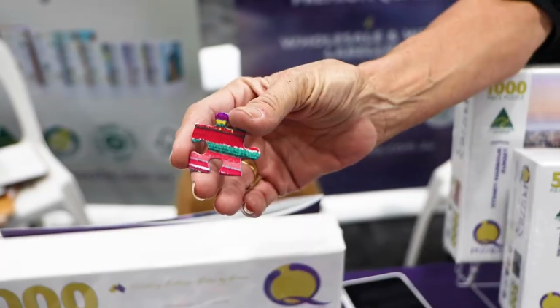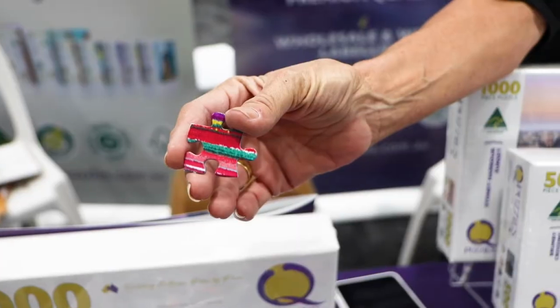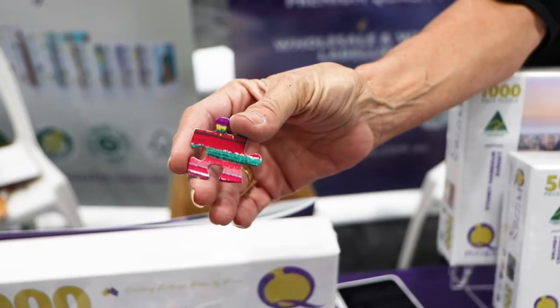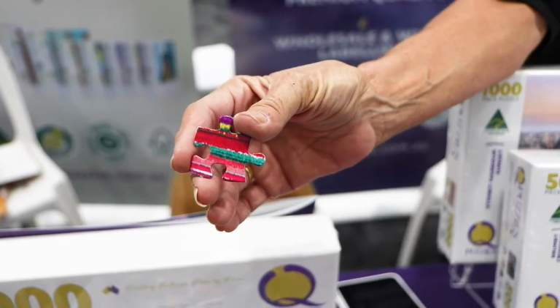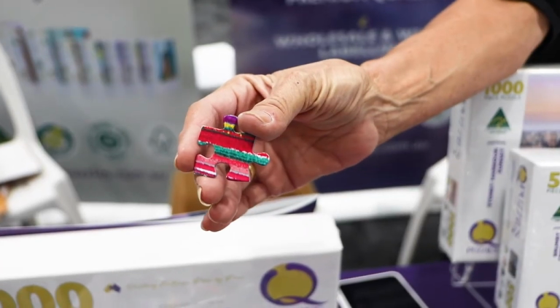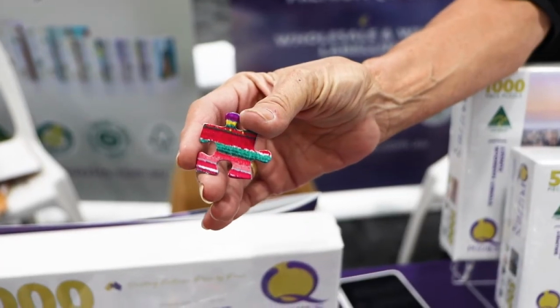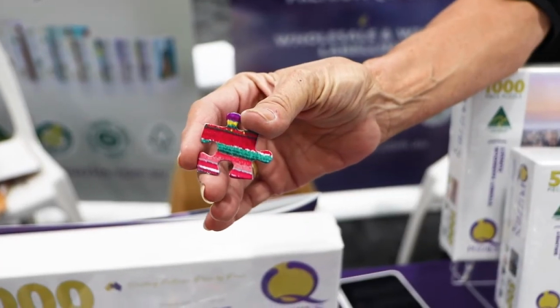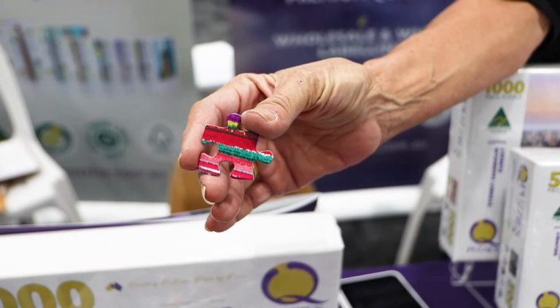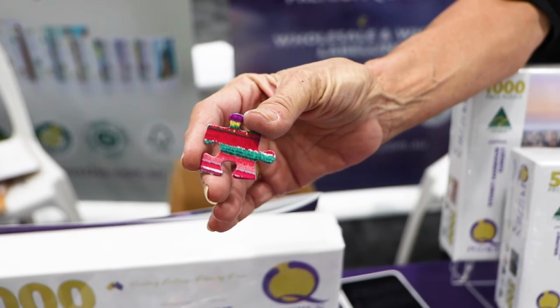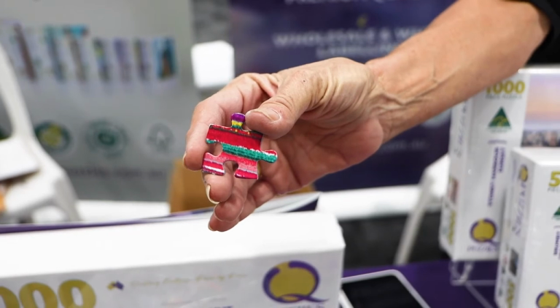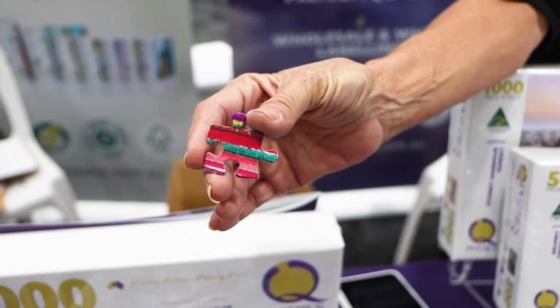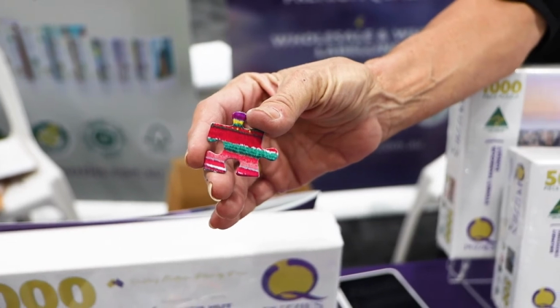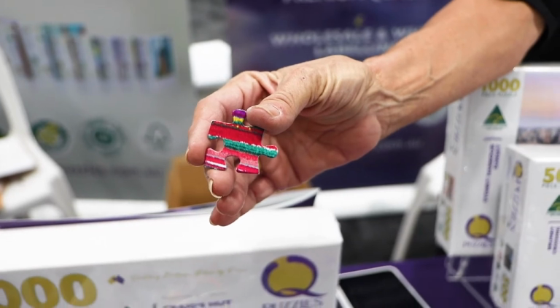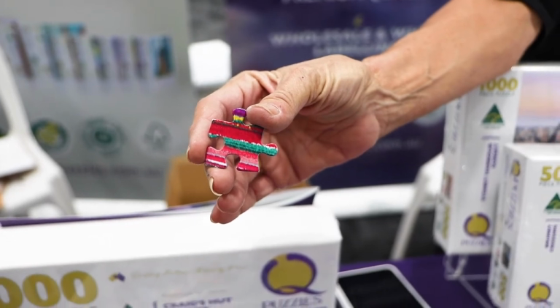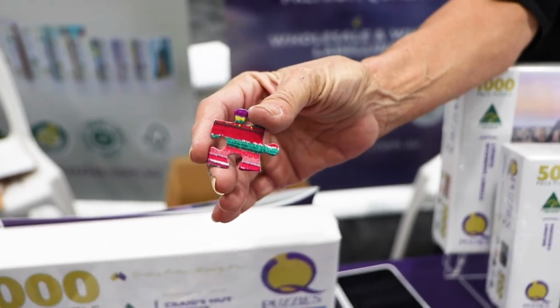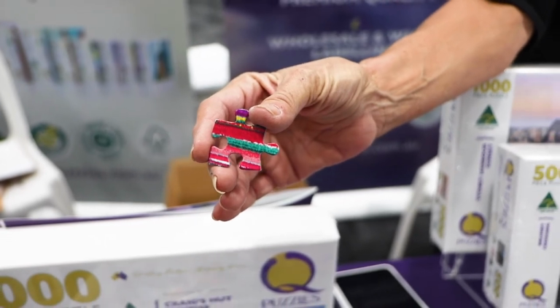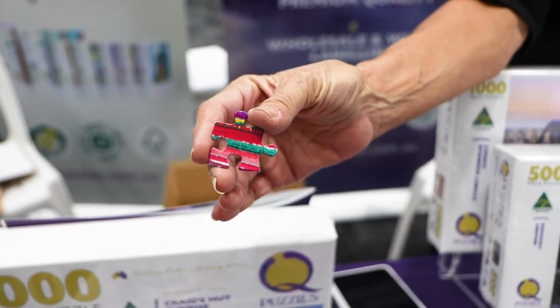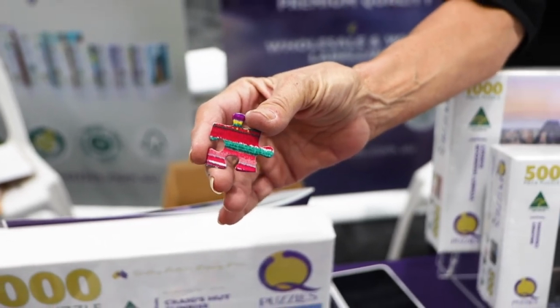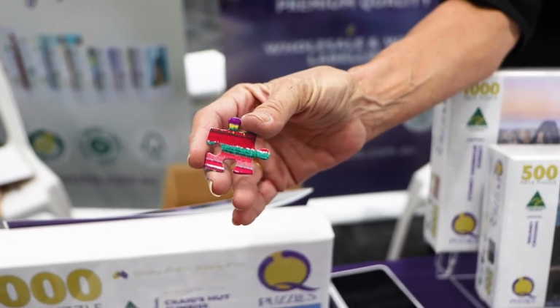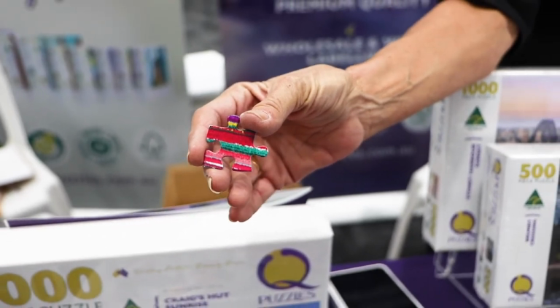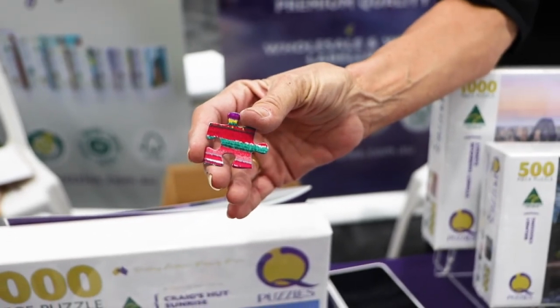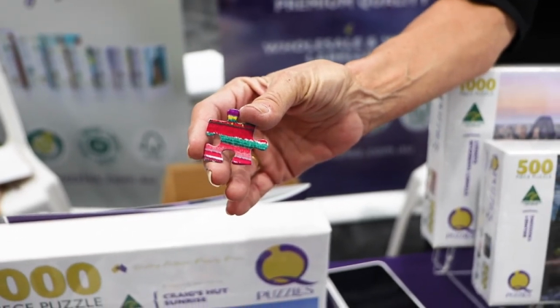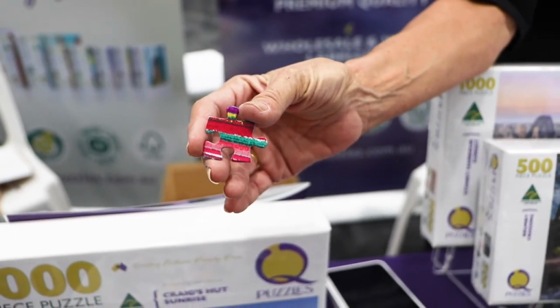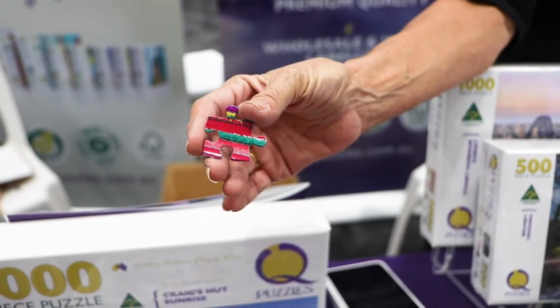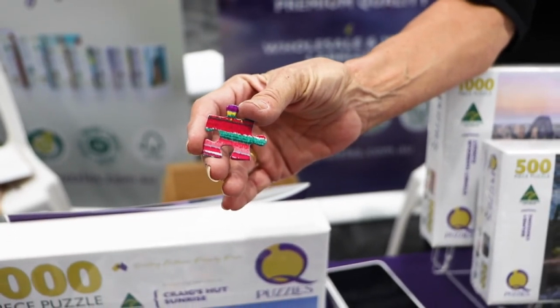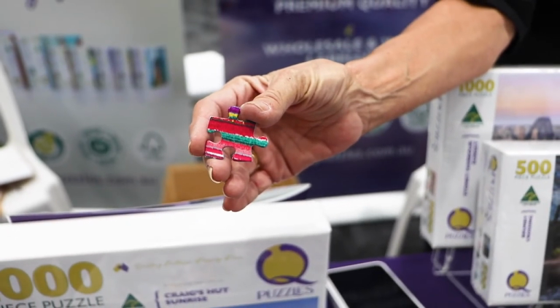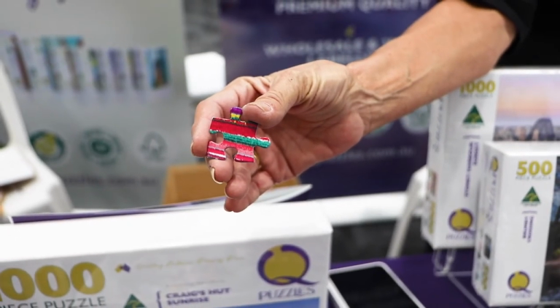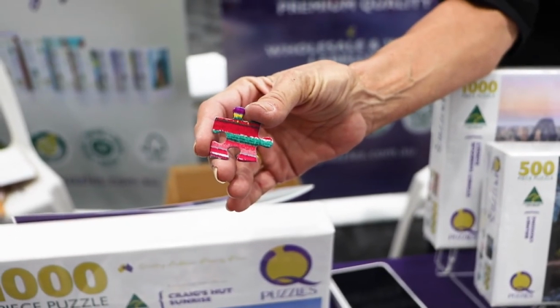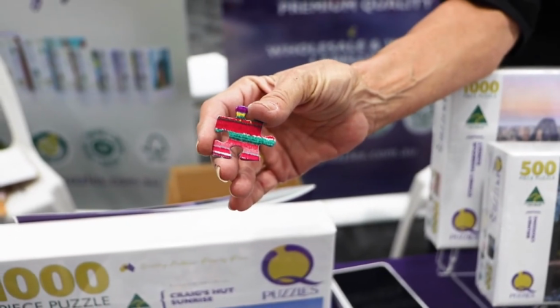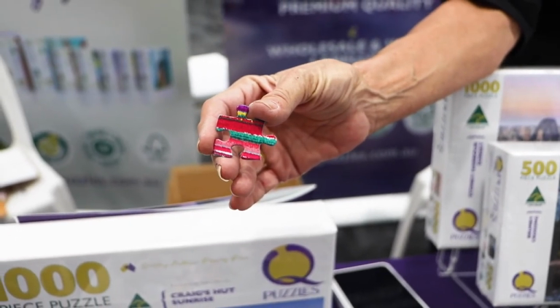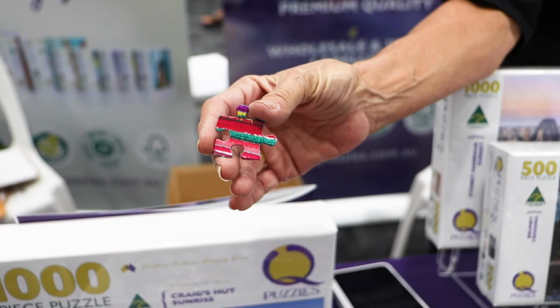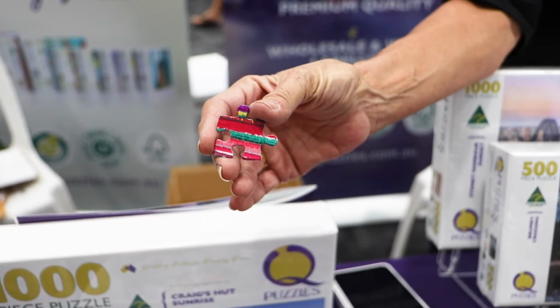The pieces are made, they cut beautifully, they're scratch proof pretty much, which is all part of the process.